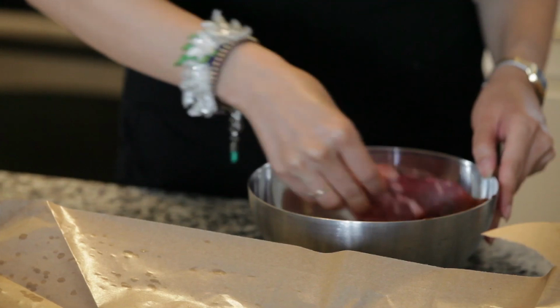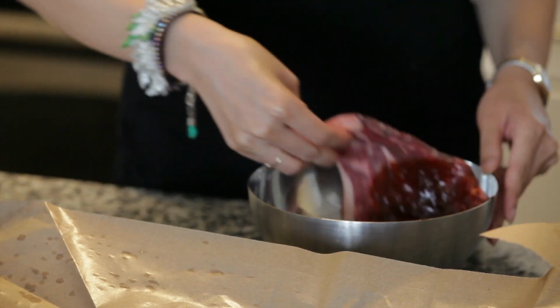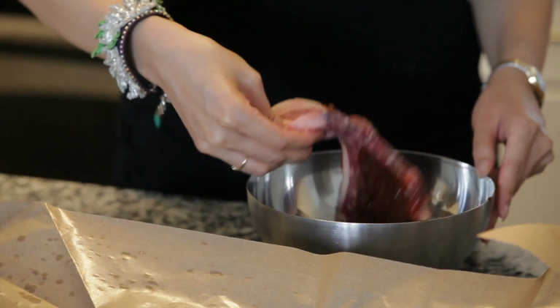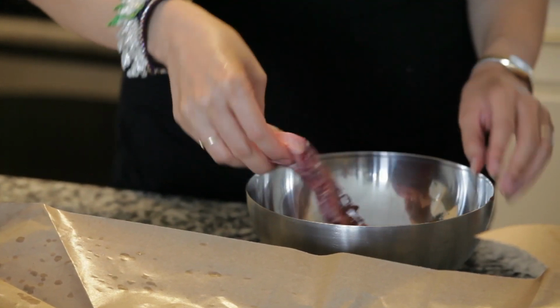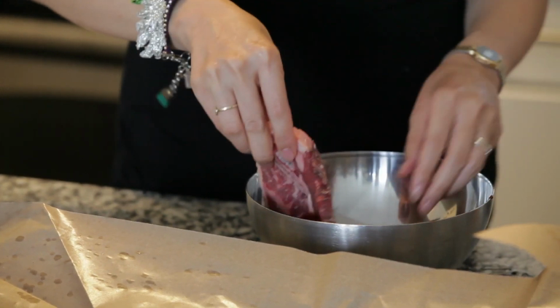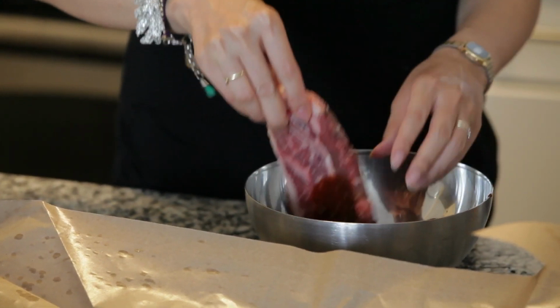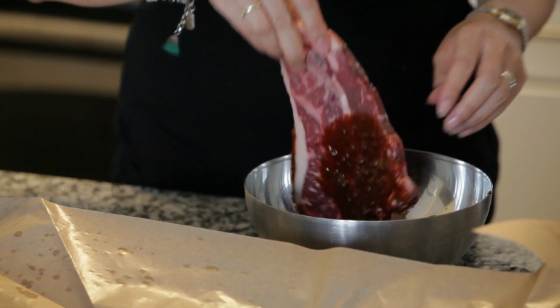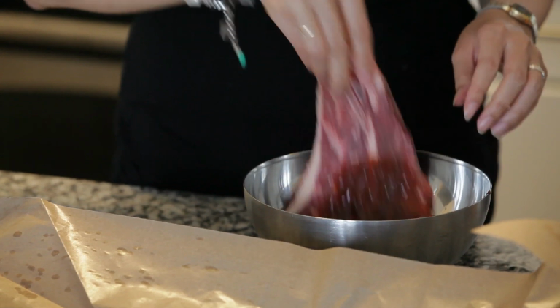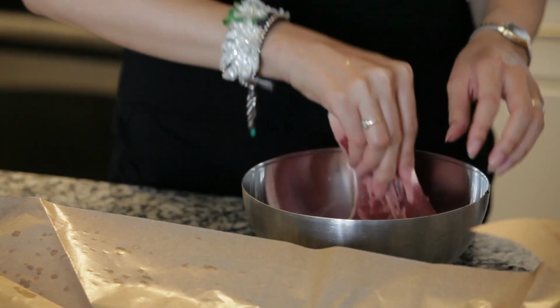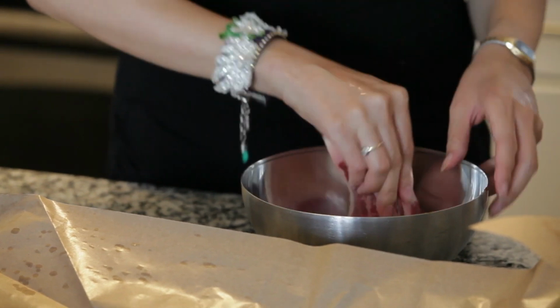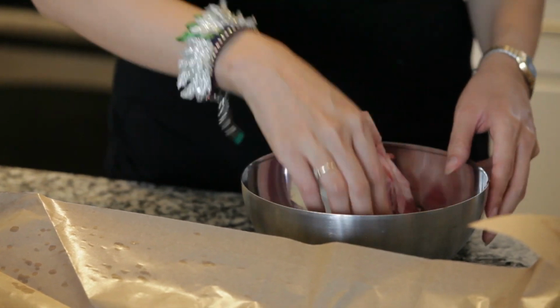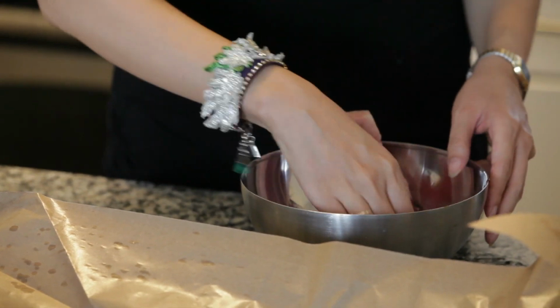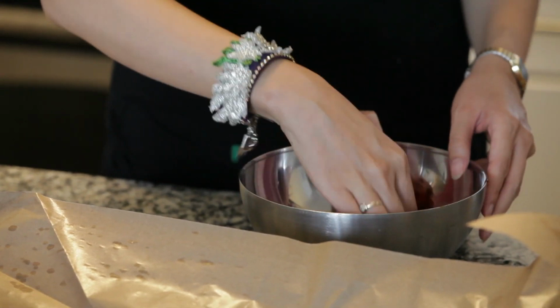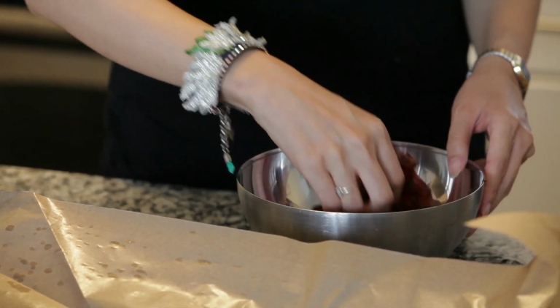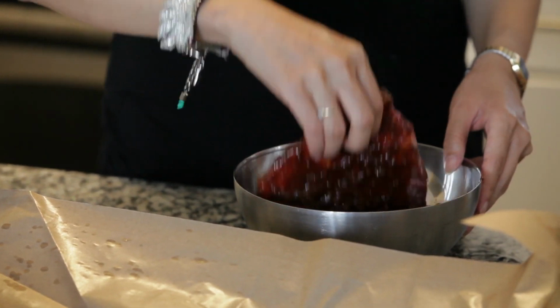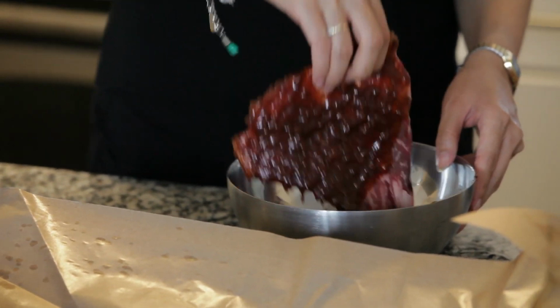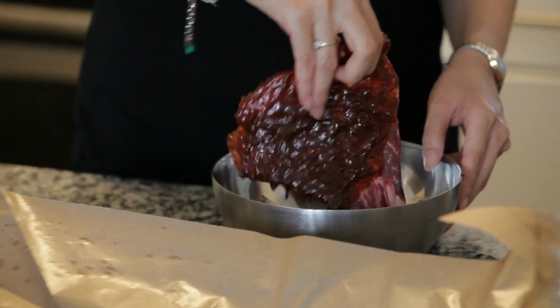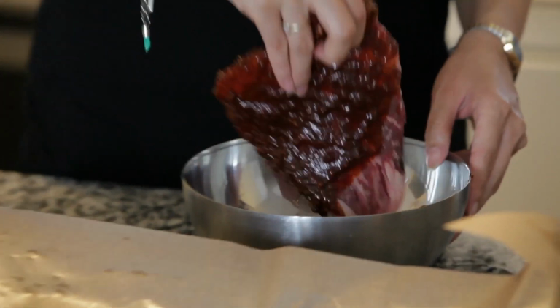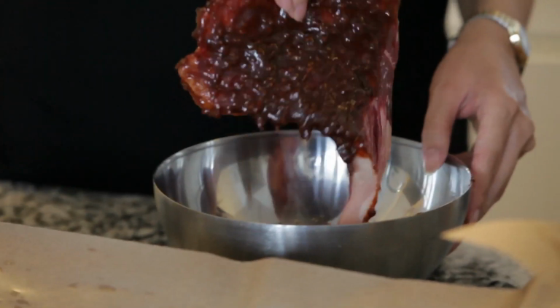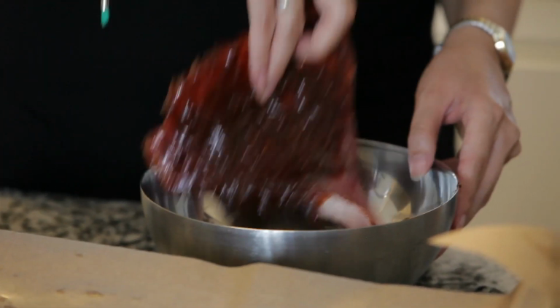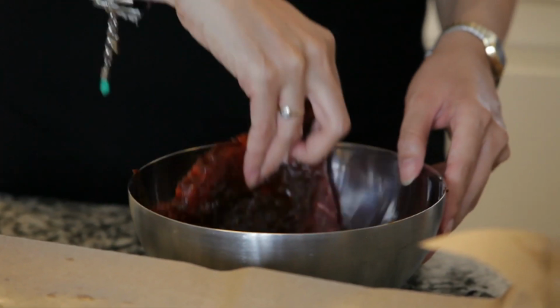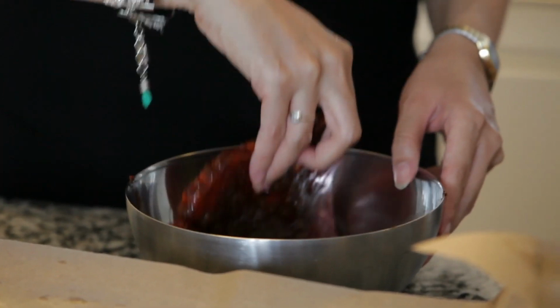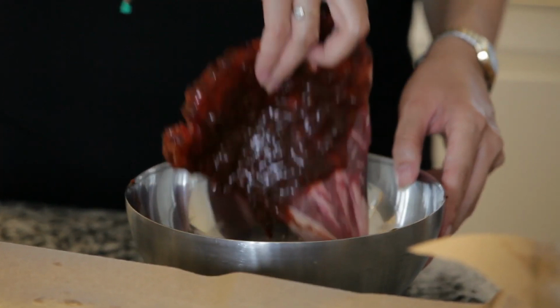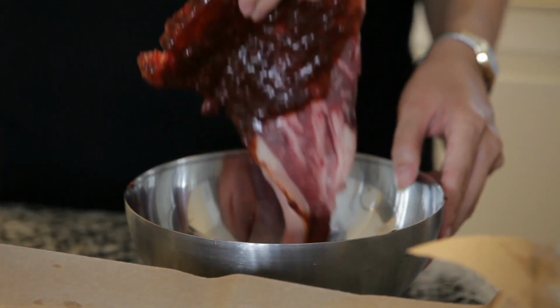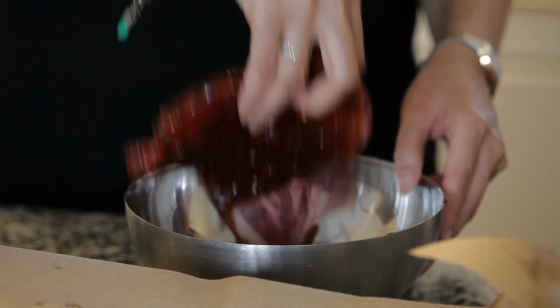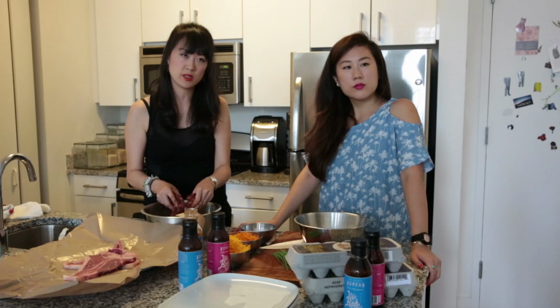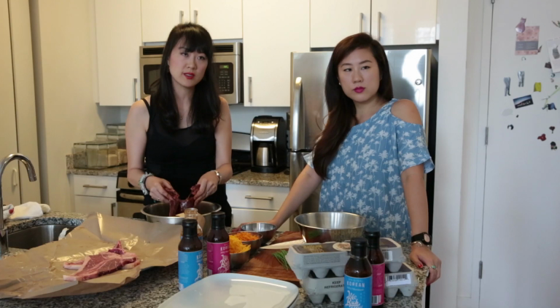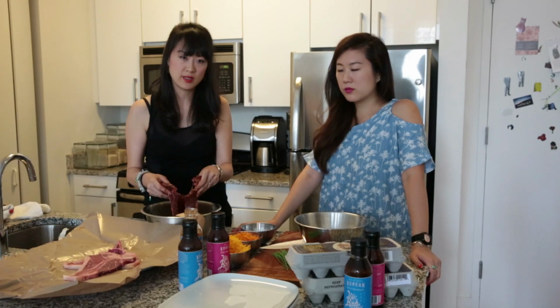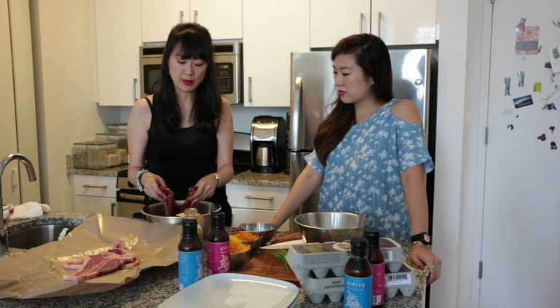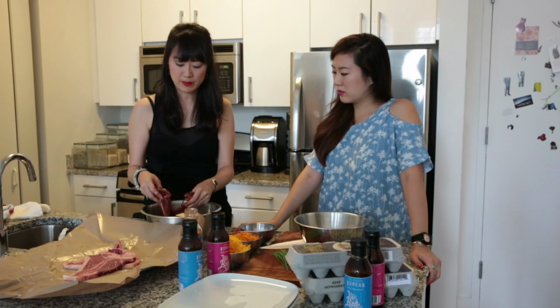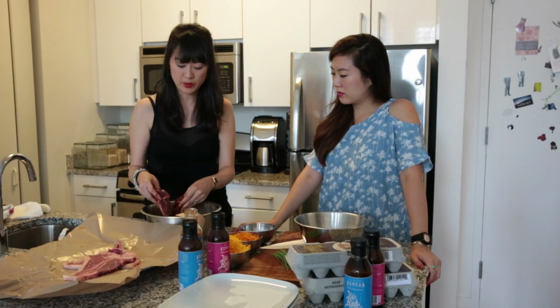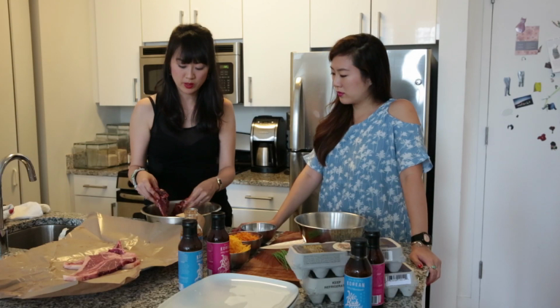We use soy sauce, garlic, sugar, onion, apple juice, ginger, and black pepper. Our sauces are just a really quick way to do it.